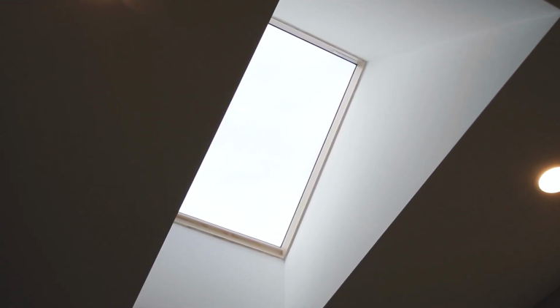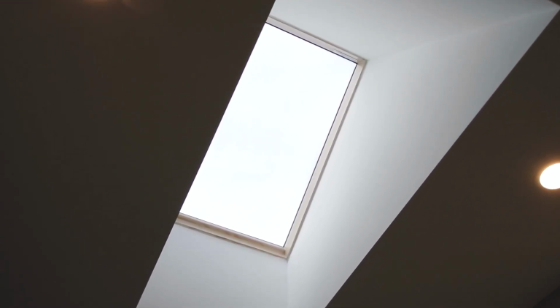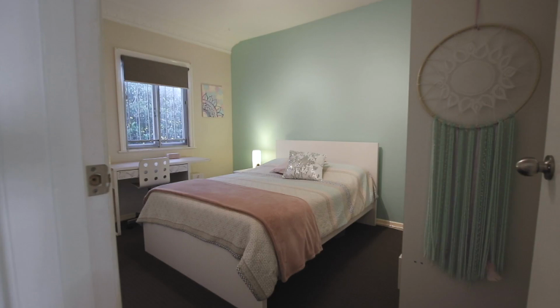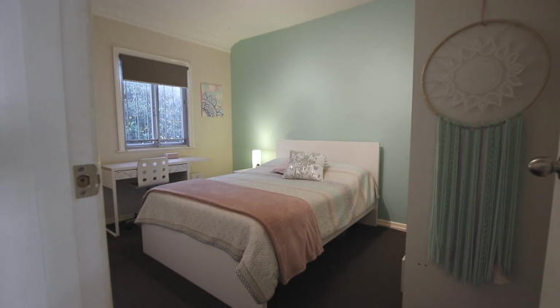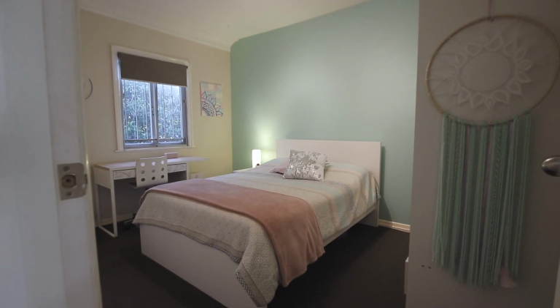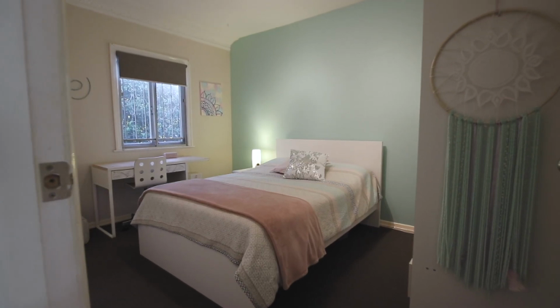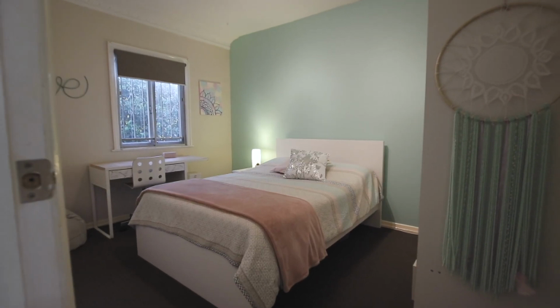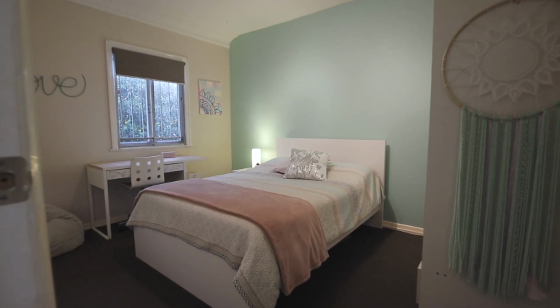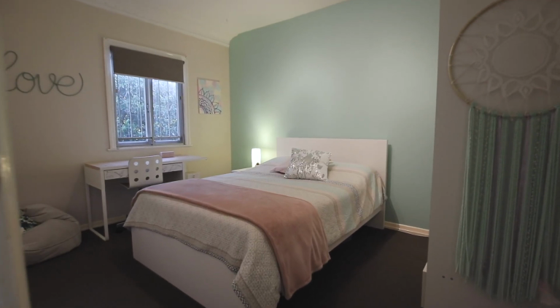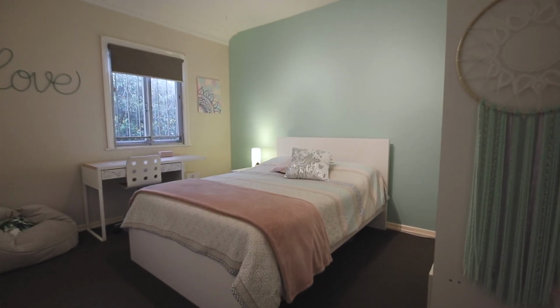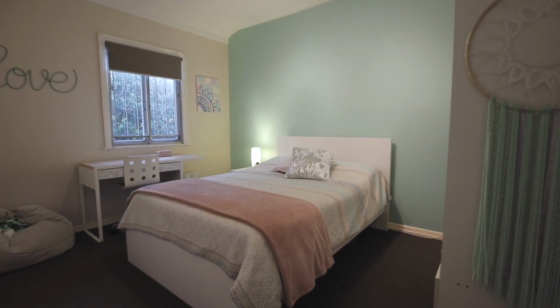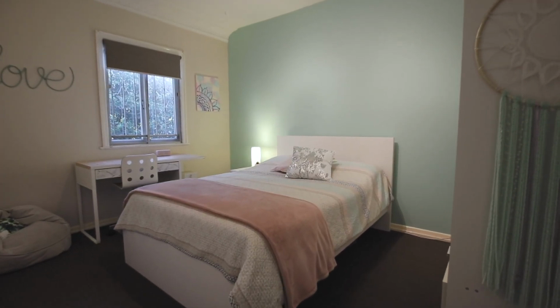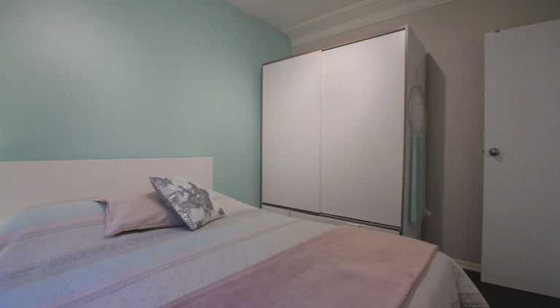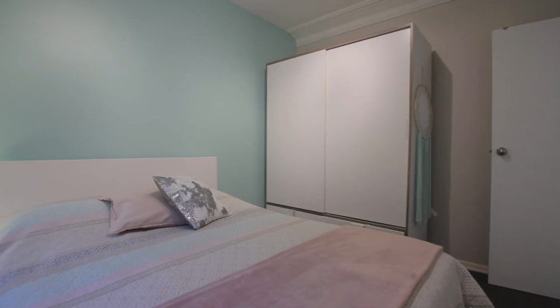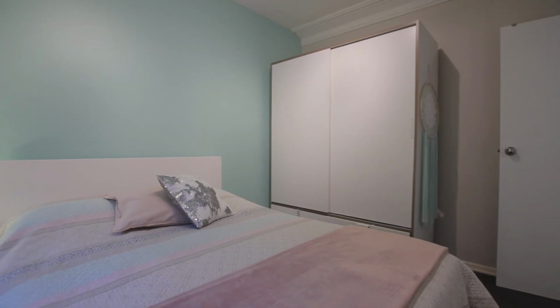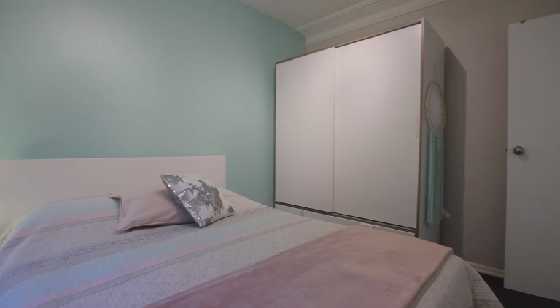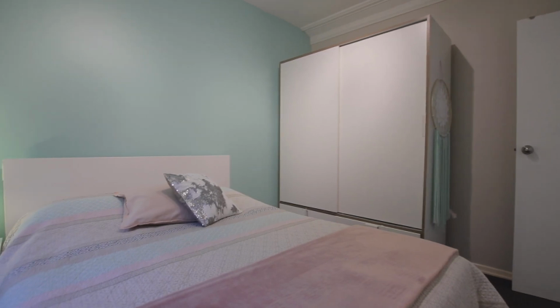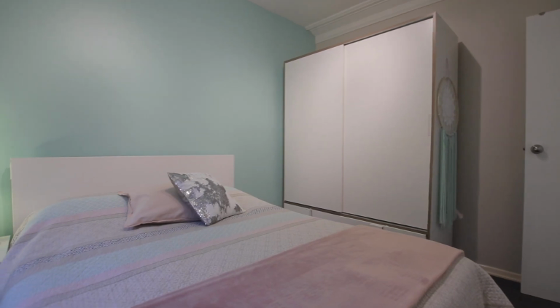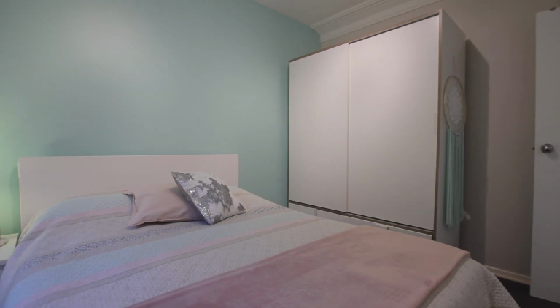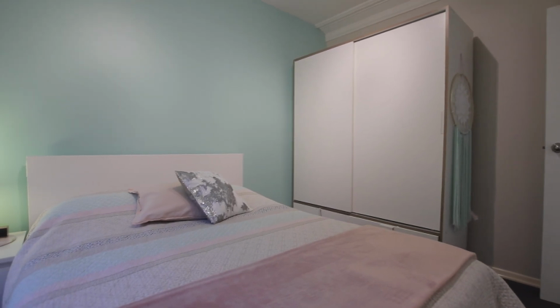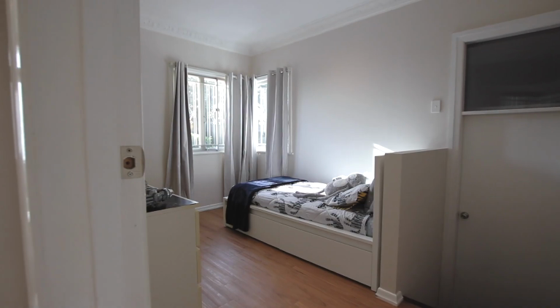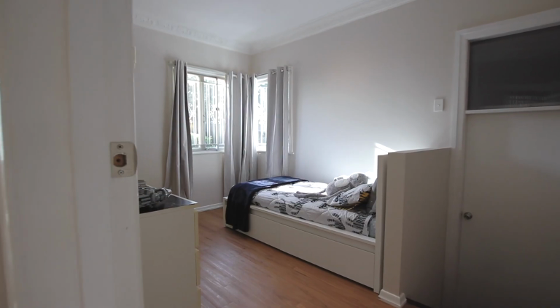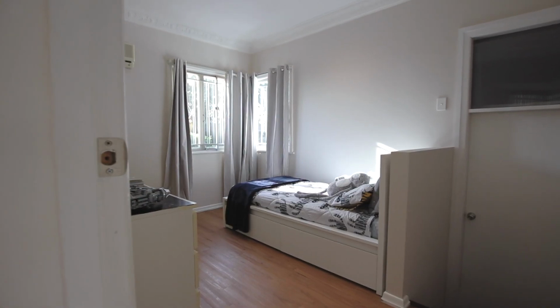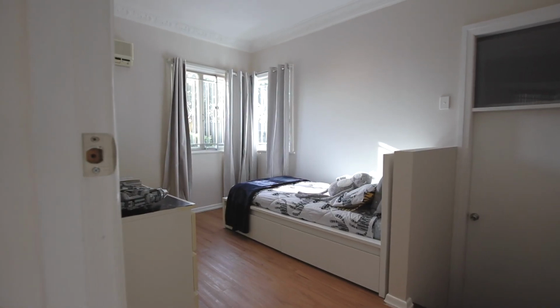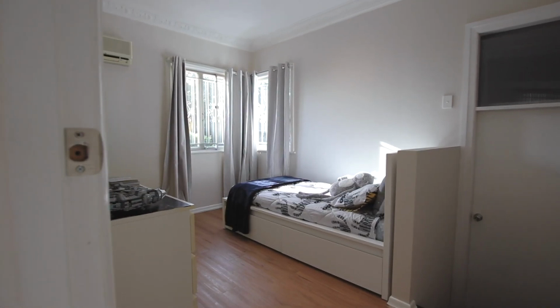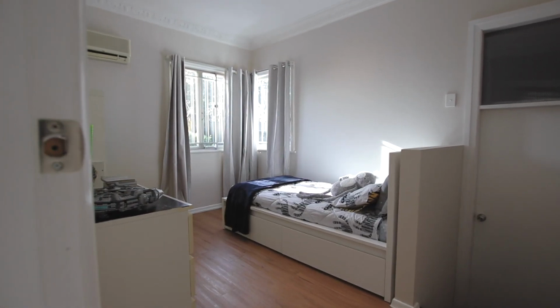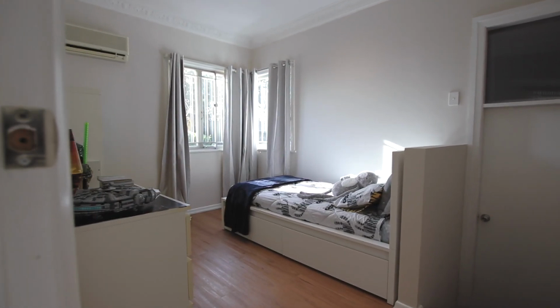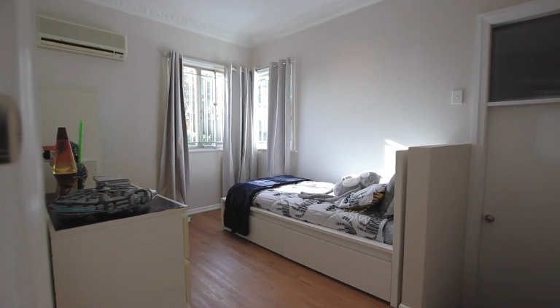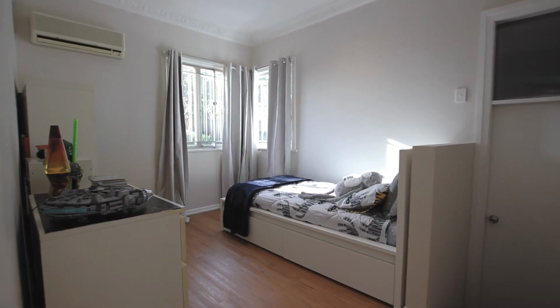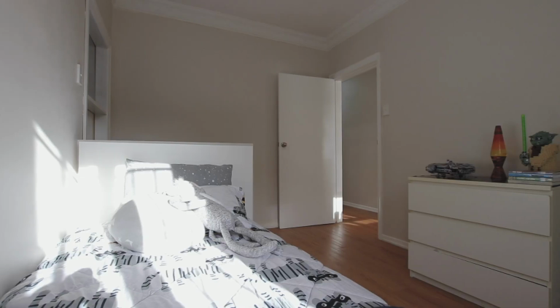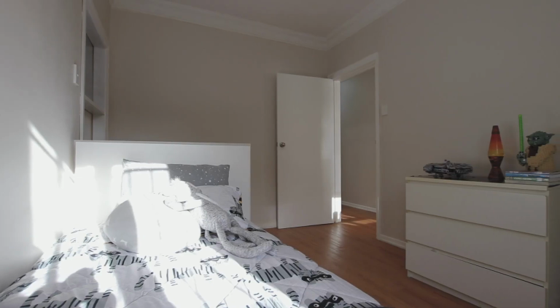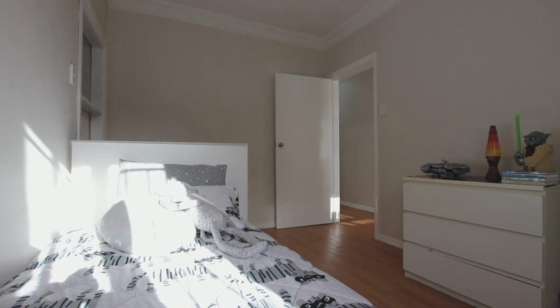All the bedrooms offer a decent space to easily fit a bed and a study desk if need be.